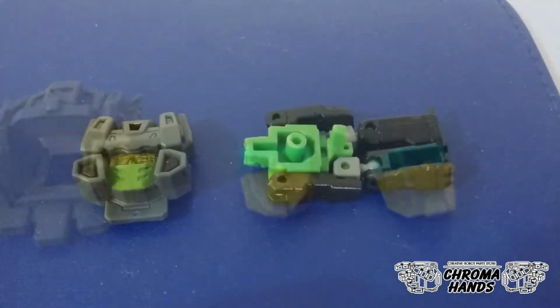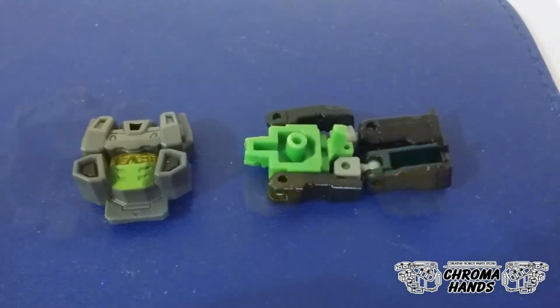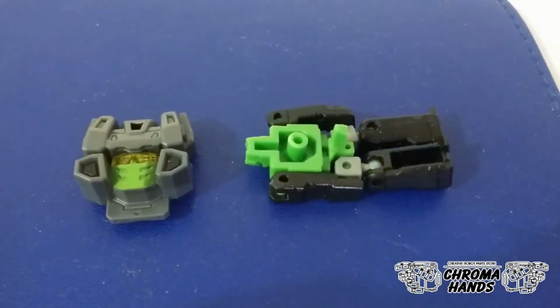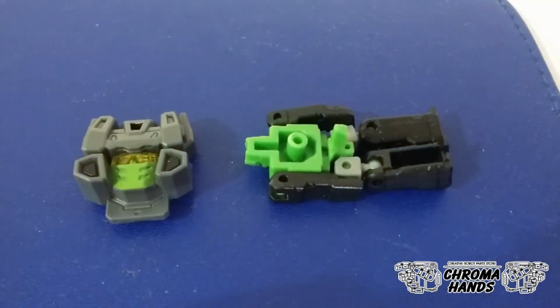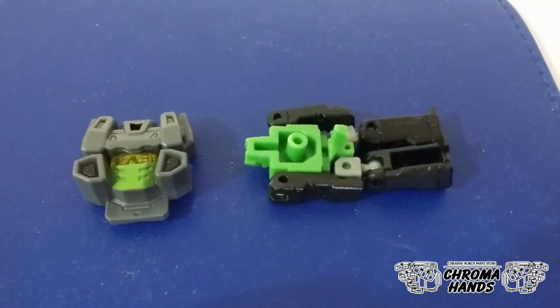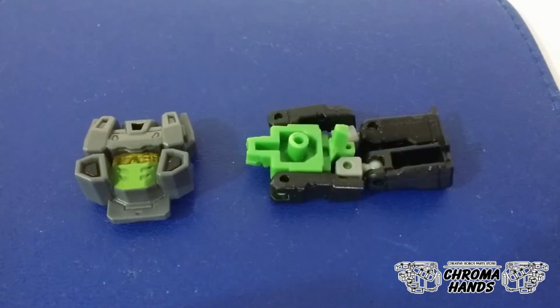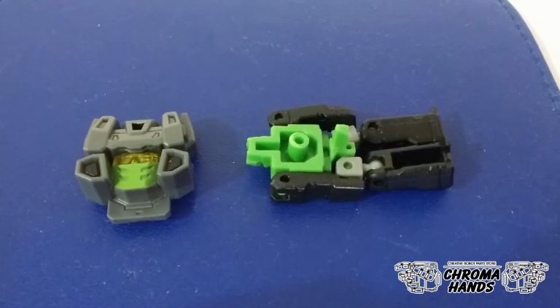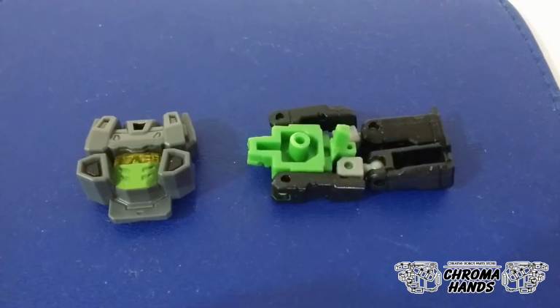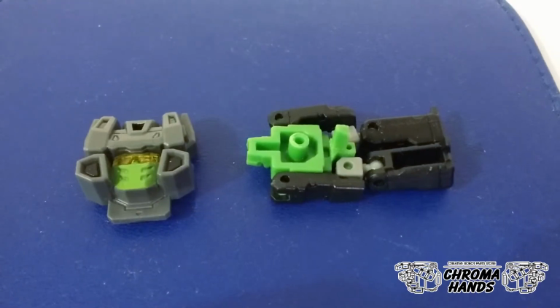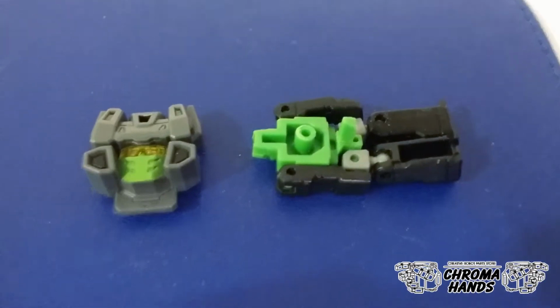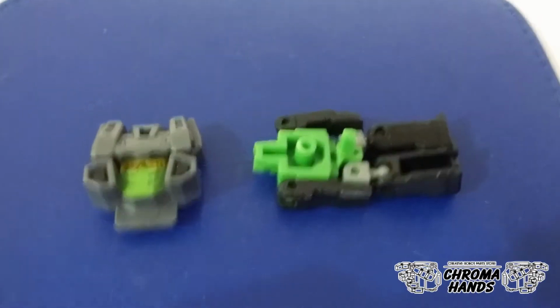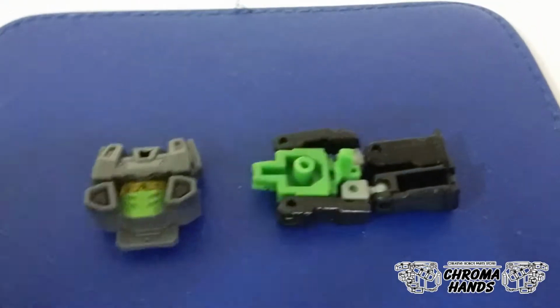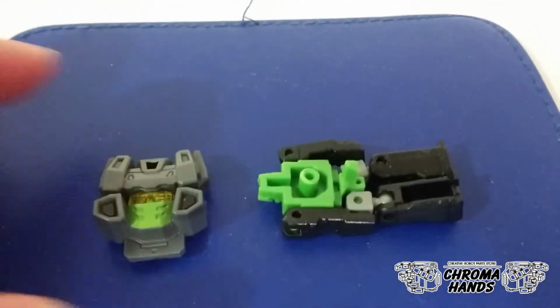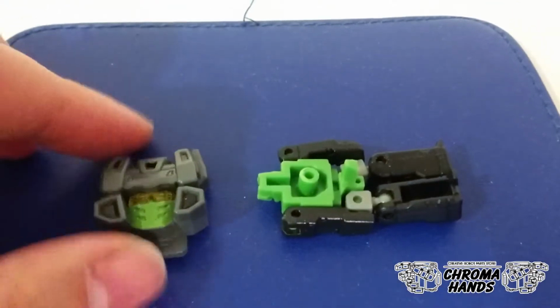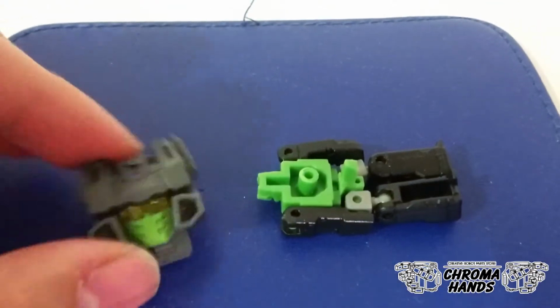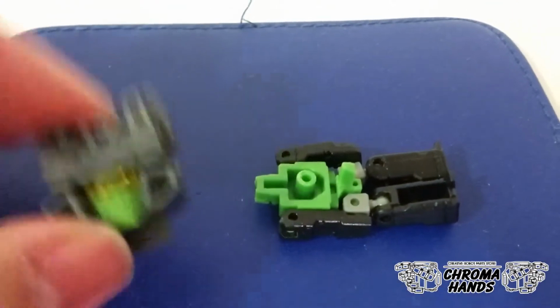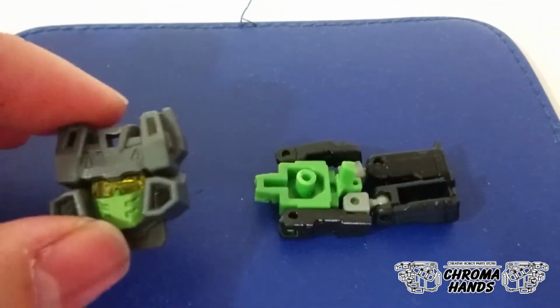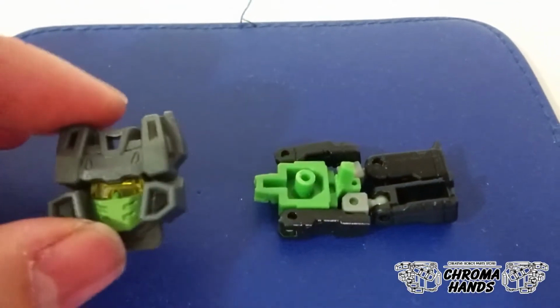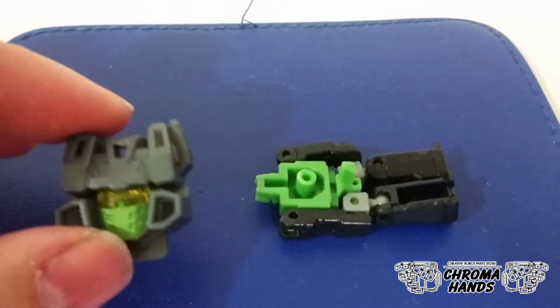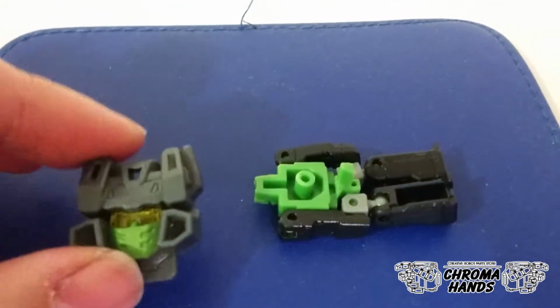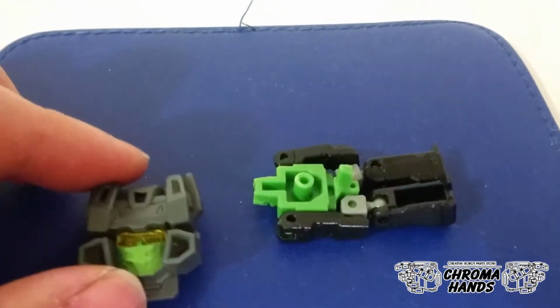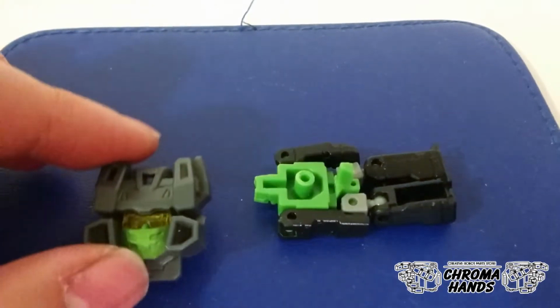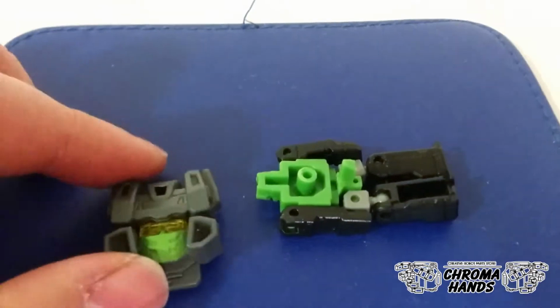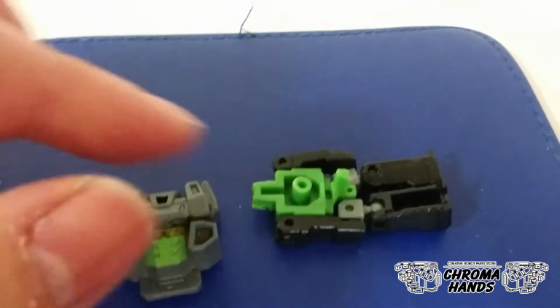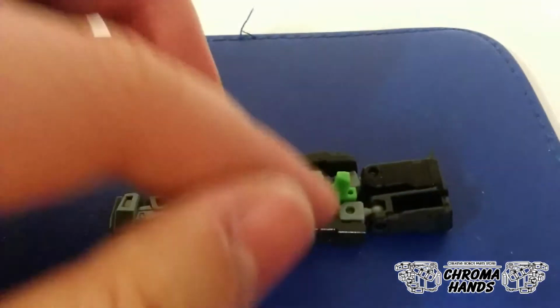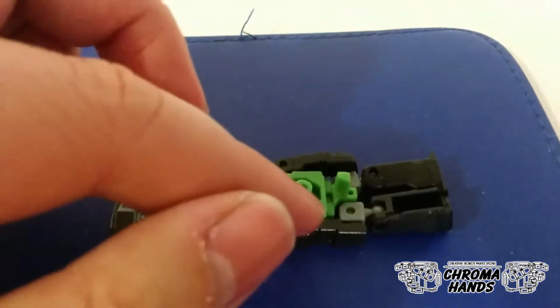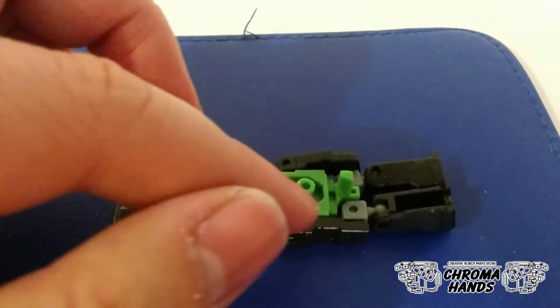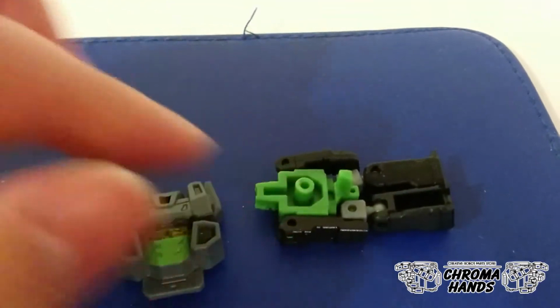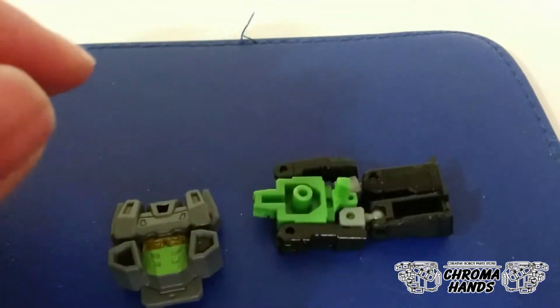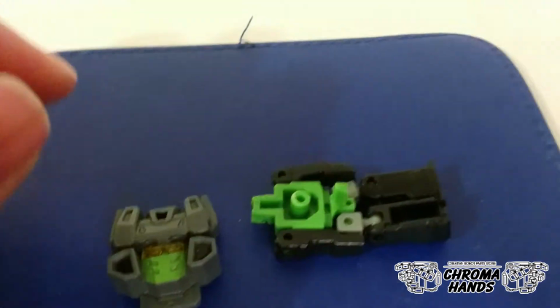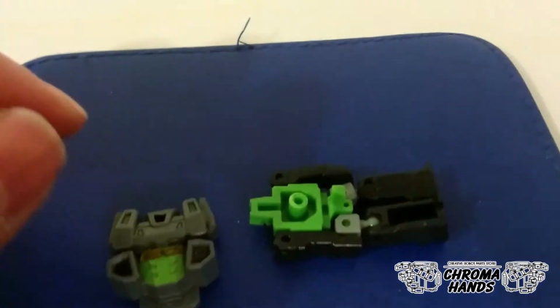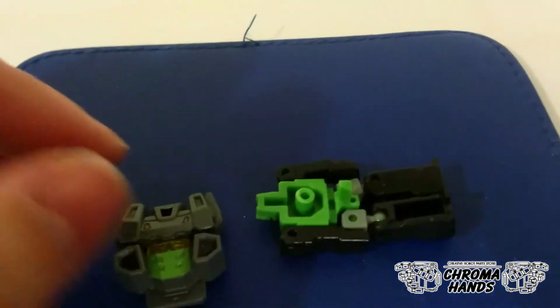The alternate face with the mouth and visor look resembles closer to the Japanese Headmaster's anime.